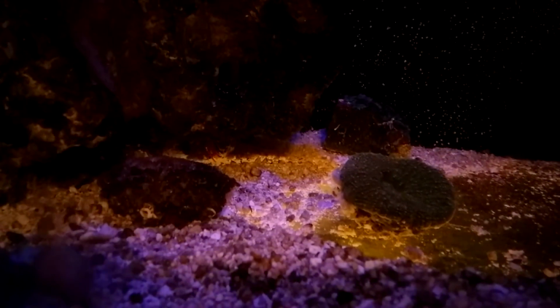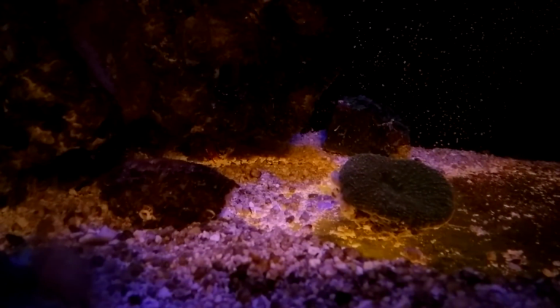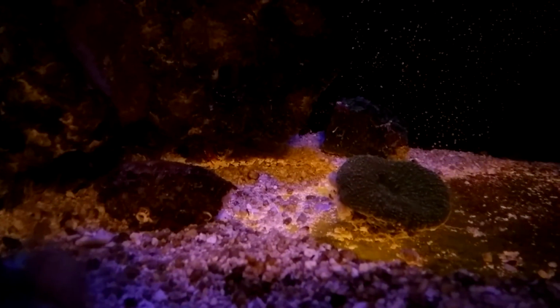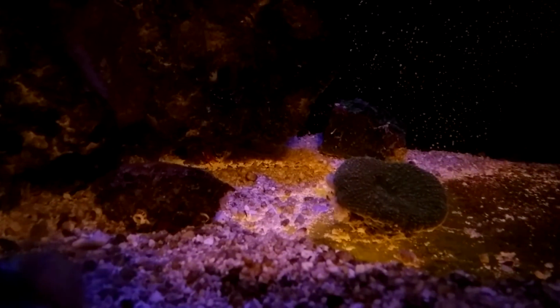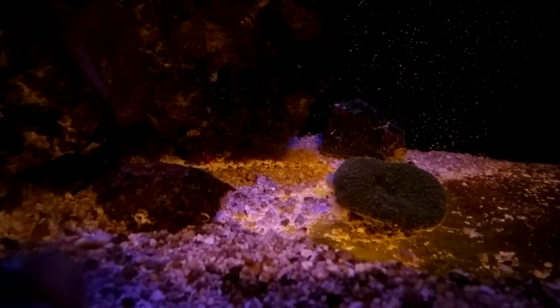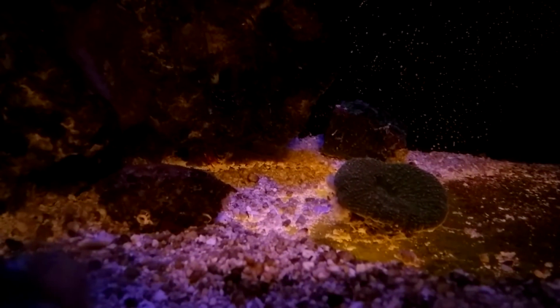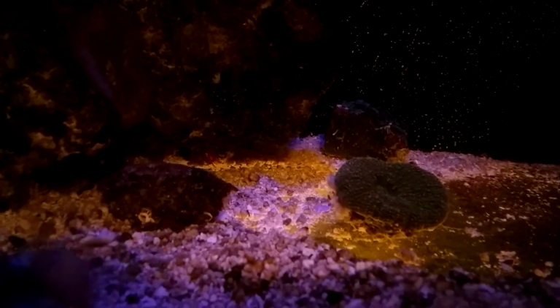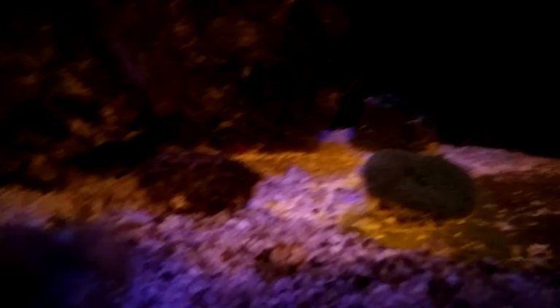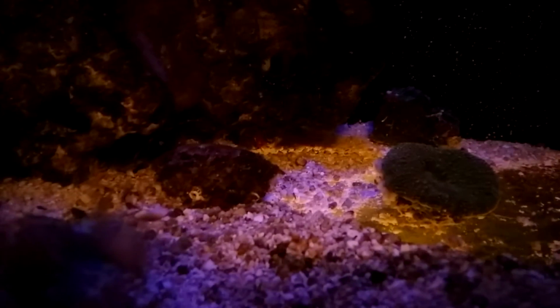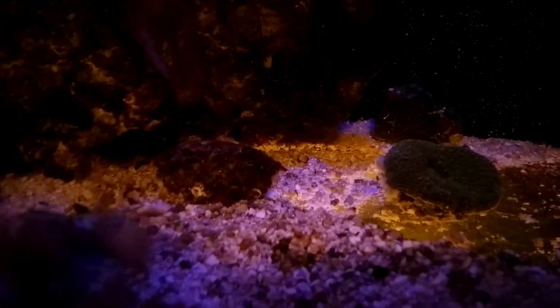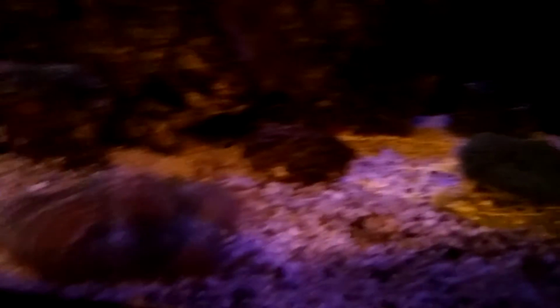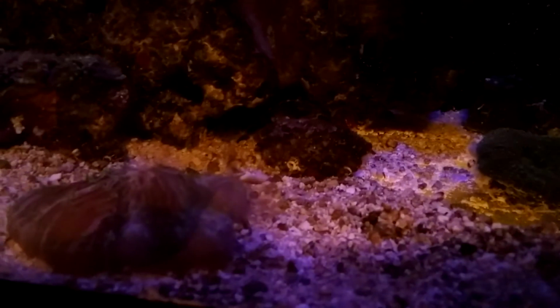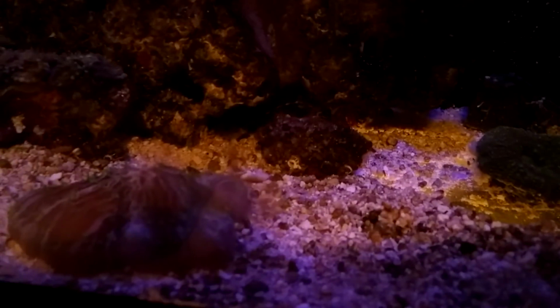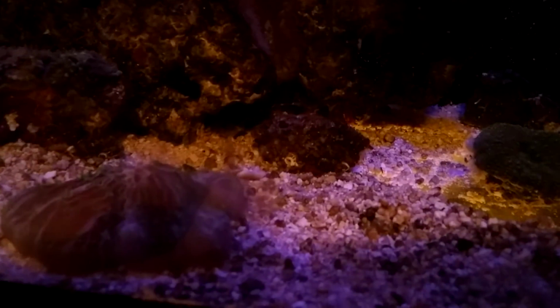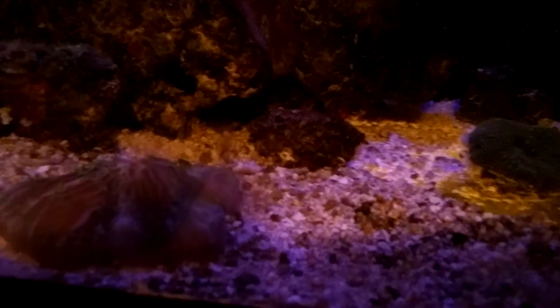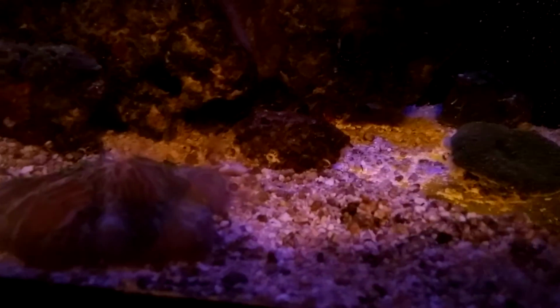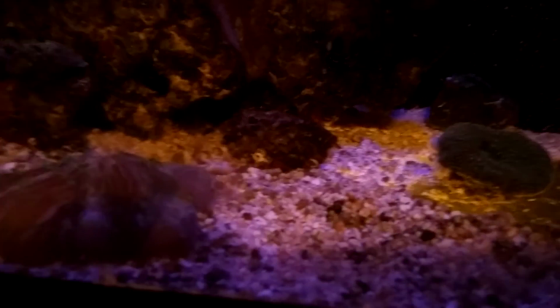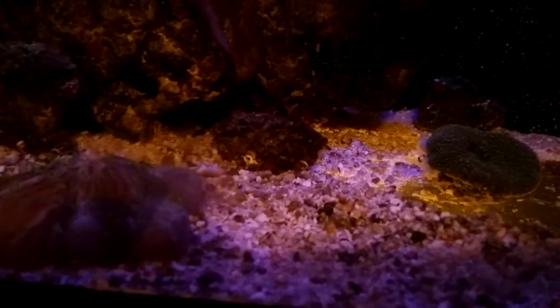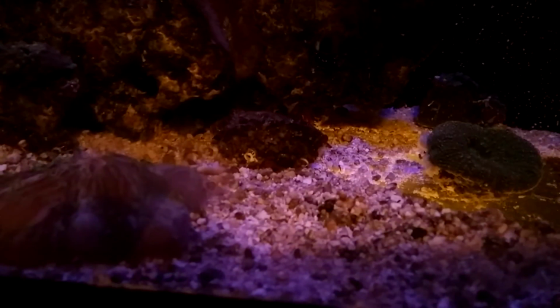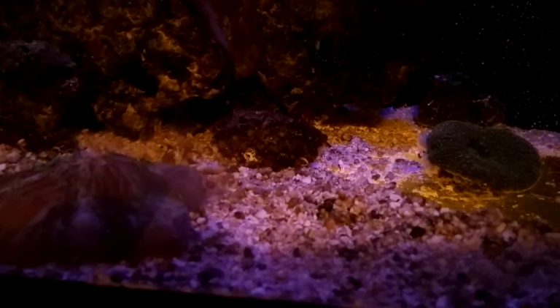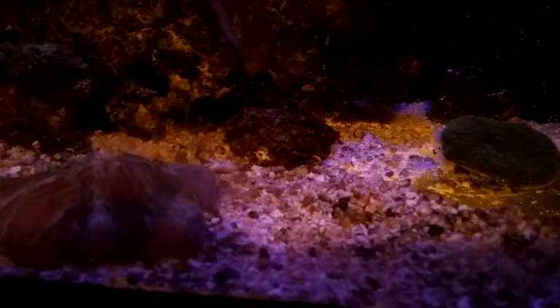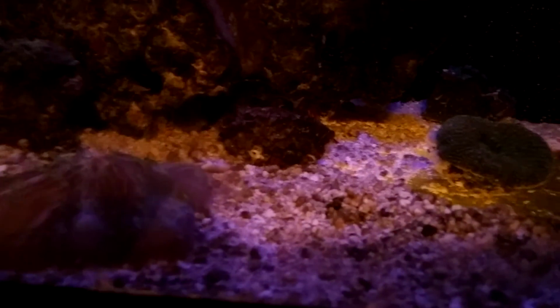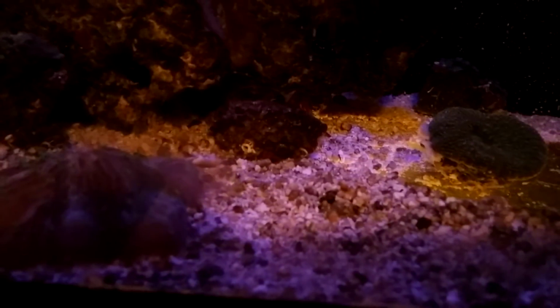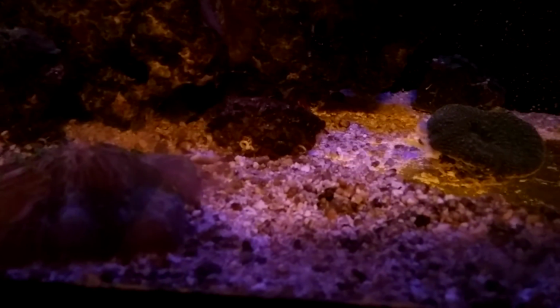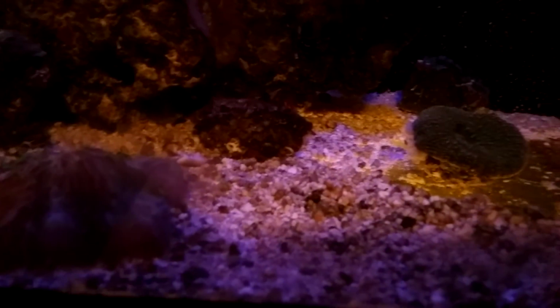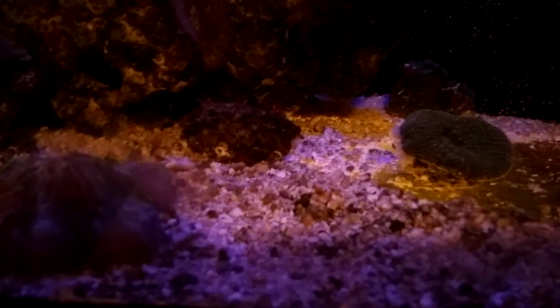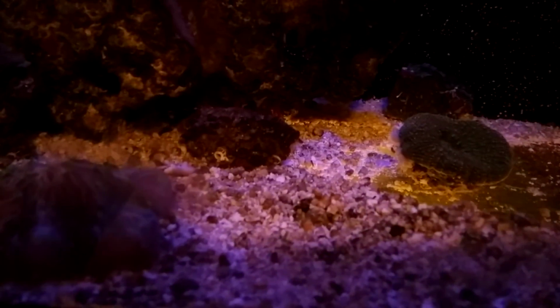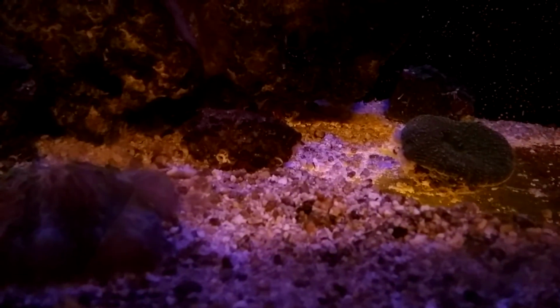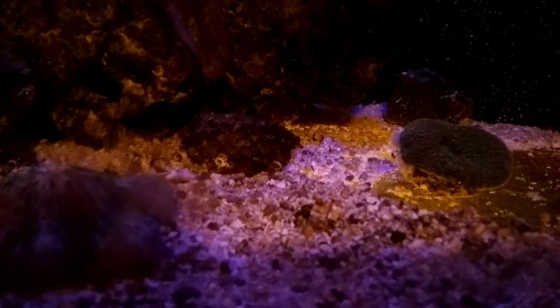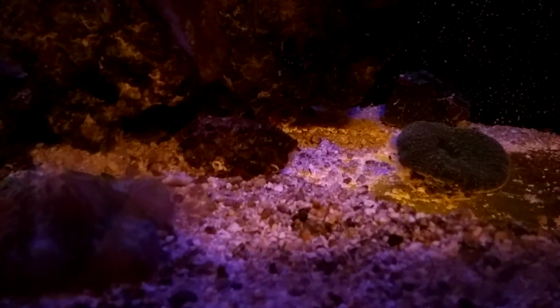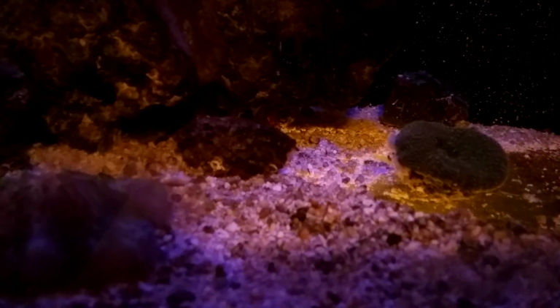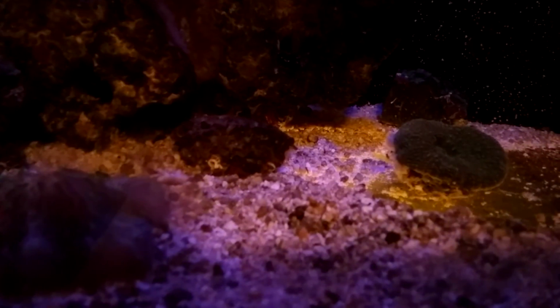Anyway, this is just one of the ways they fight. Corals are pretty vicious with one another. Thanks for watching. Talk to you guys later.